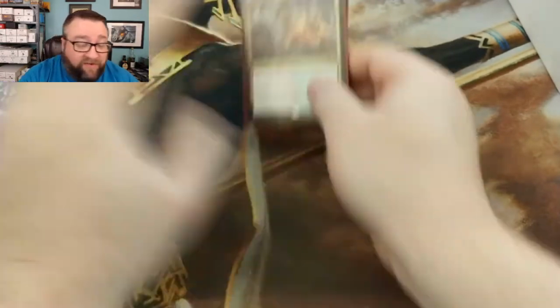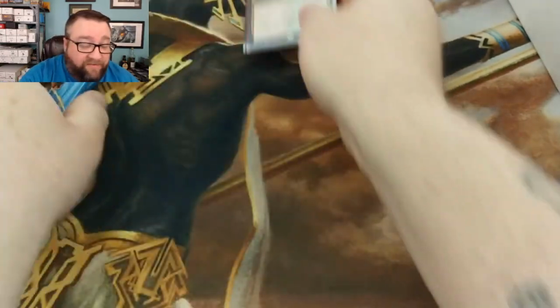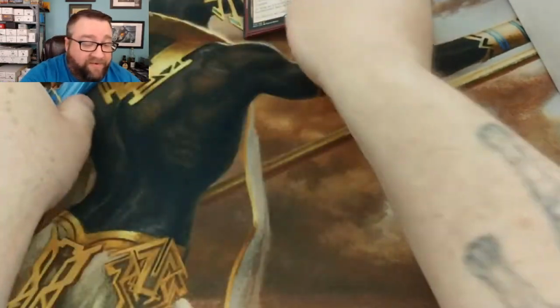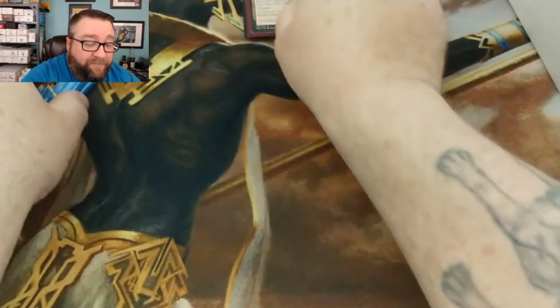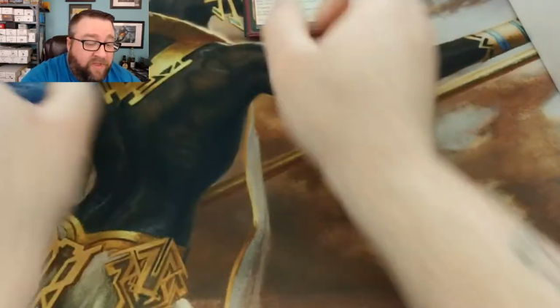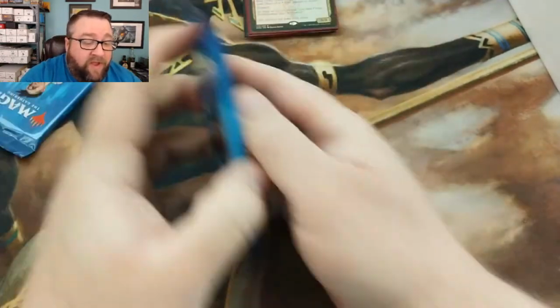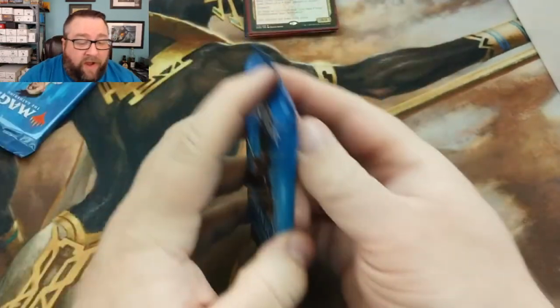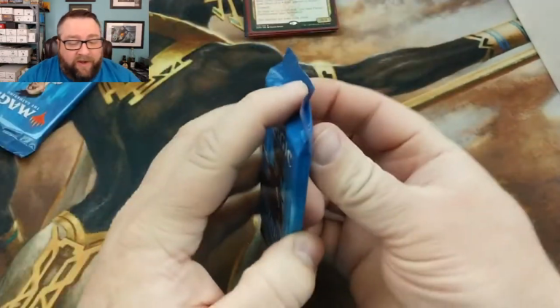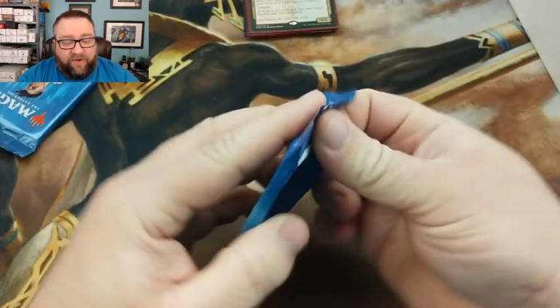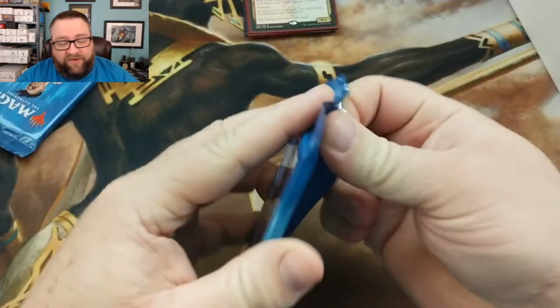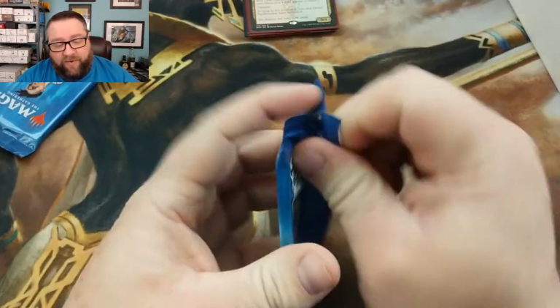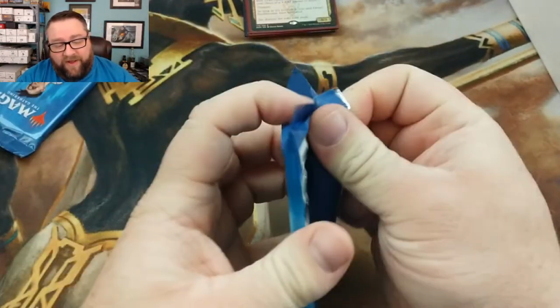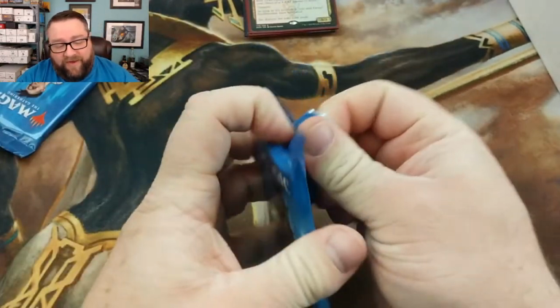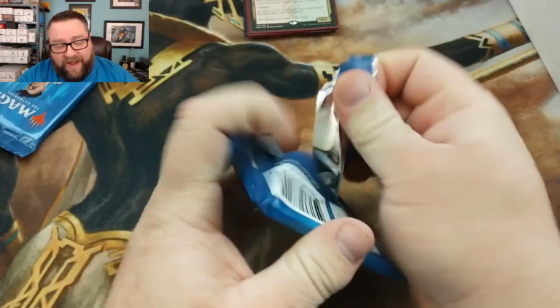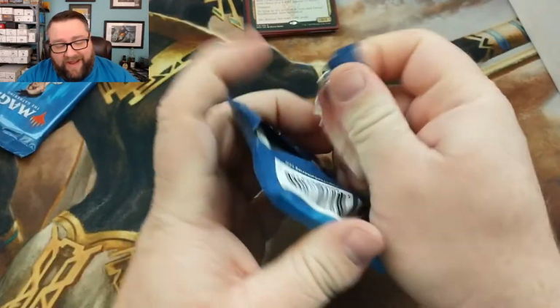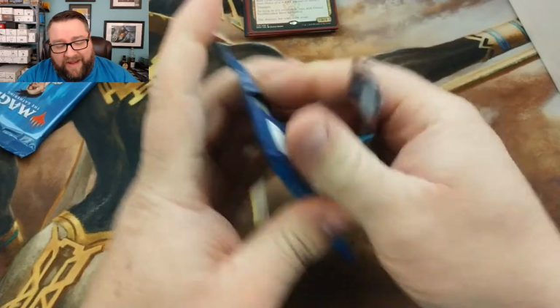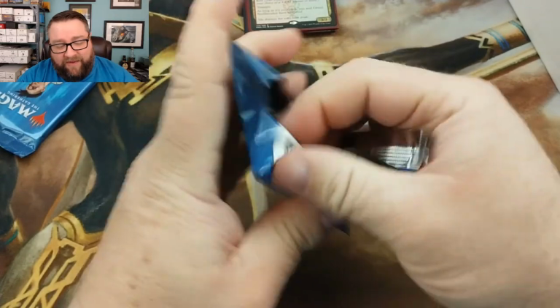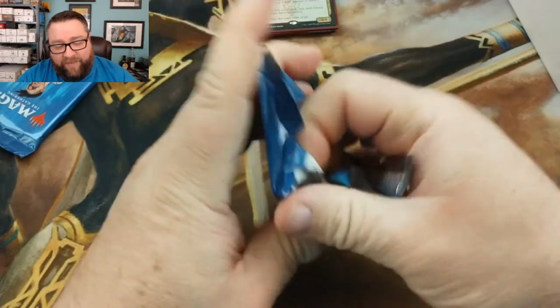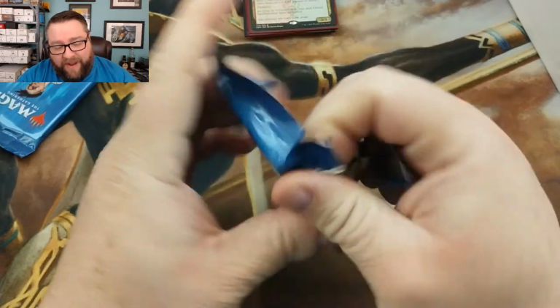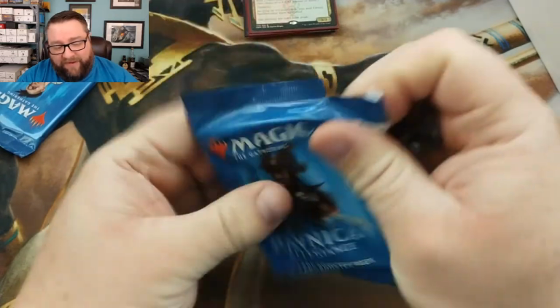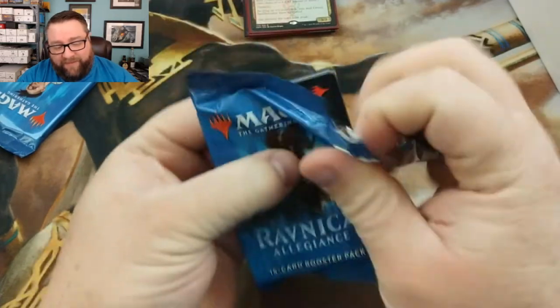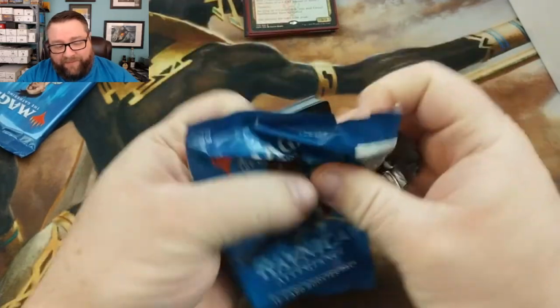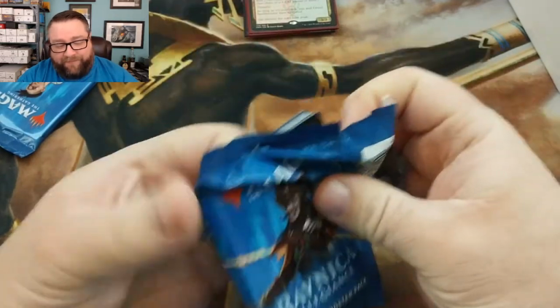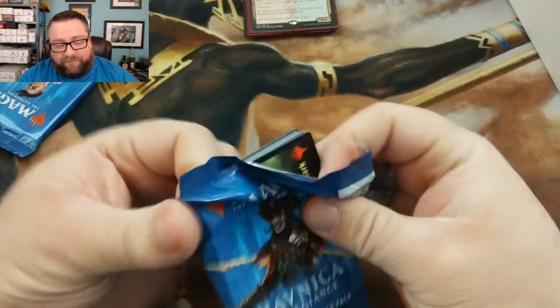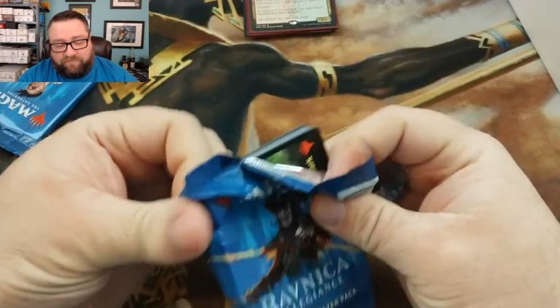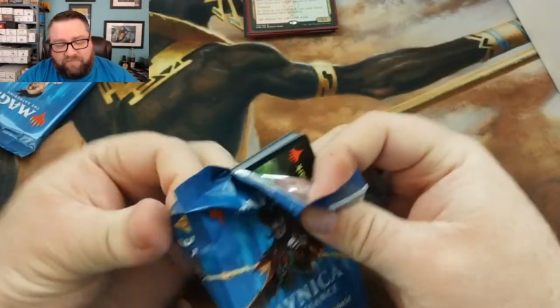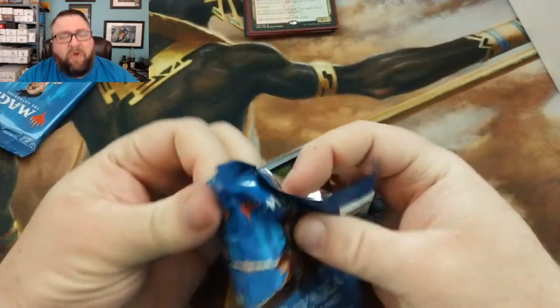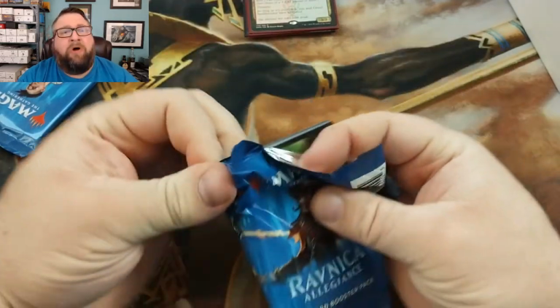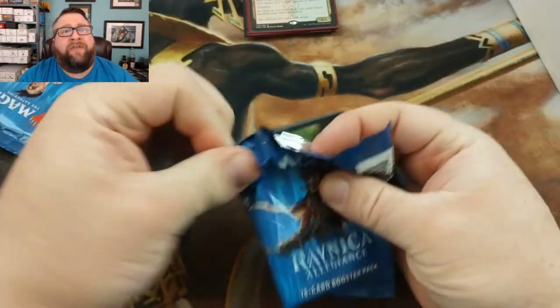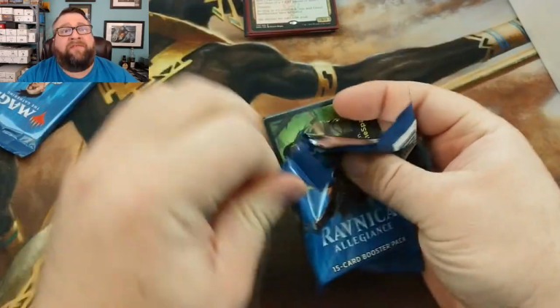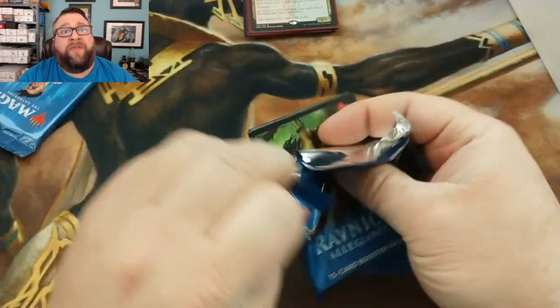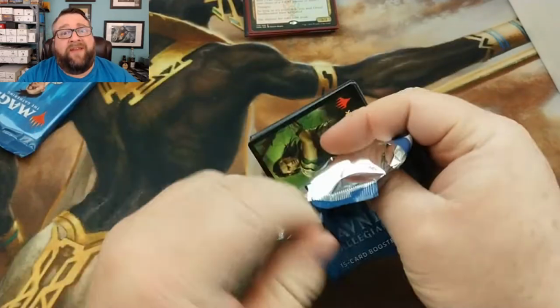For the foil basic we got a Lorwyn Forest — nice, good hit on that. The random foil is a foil Memorial to Genius — not too bad on that either. A Reliquary Tower for our common or uncommon. For the rares: first rare is Rix Maadi Reveler — fun stuff right there — and our next one is Gruul Spellbreaker. I've seen more than a few decks on Arena that run this and they can be some pretty wicked stuff.